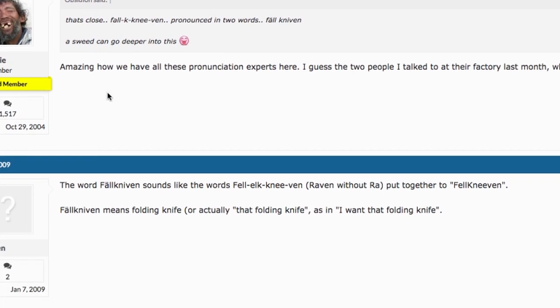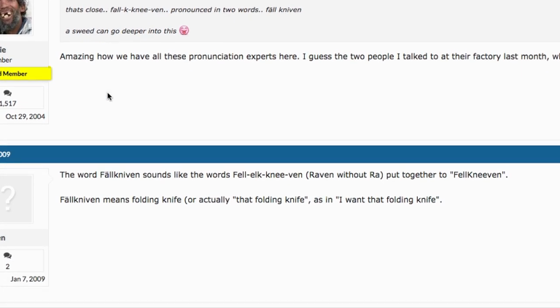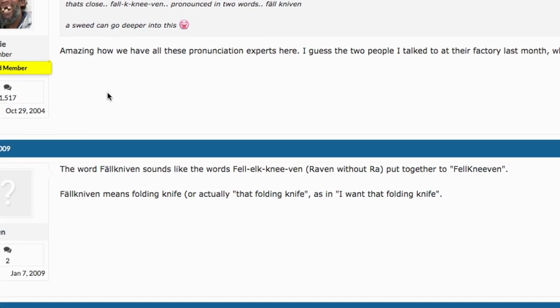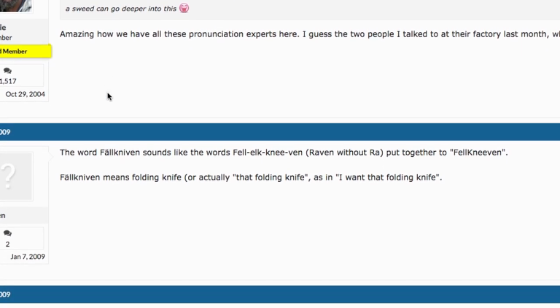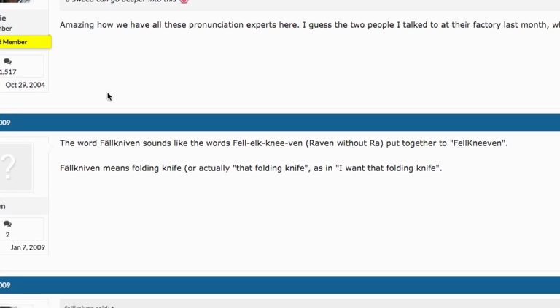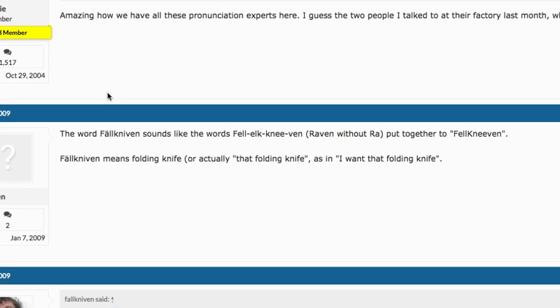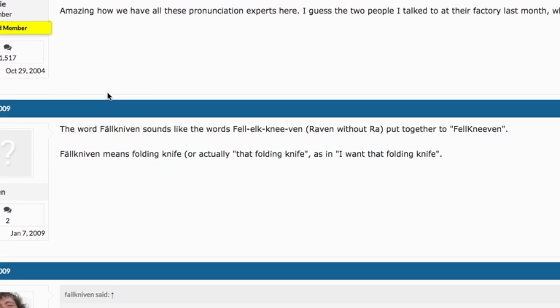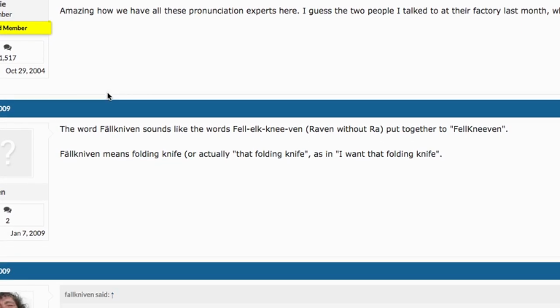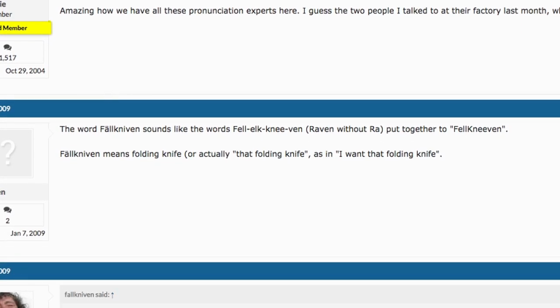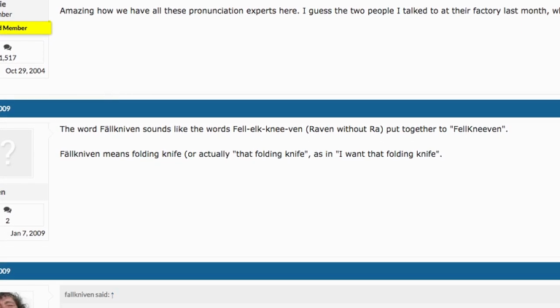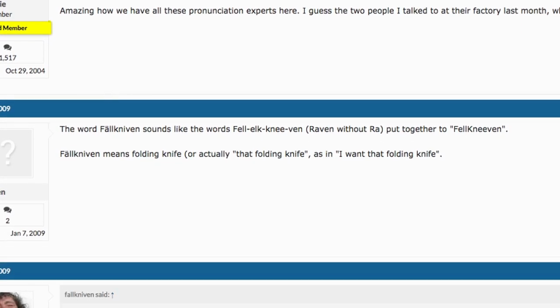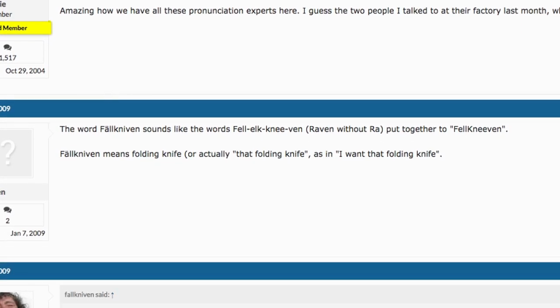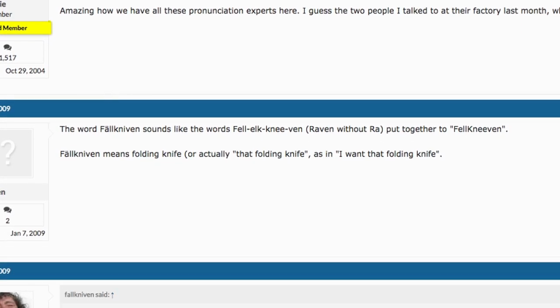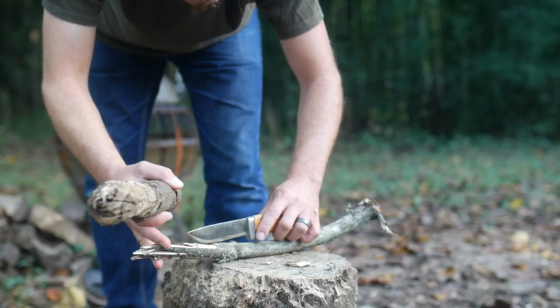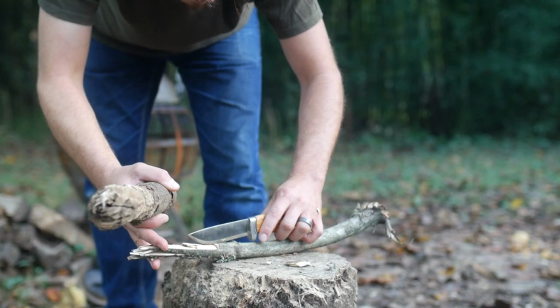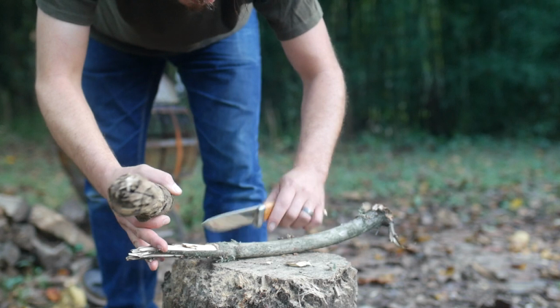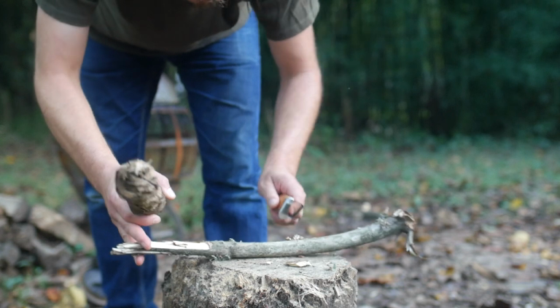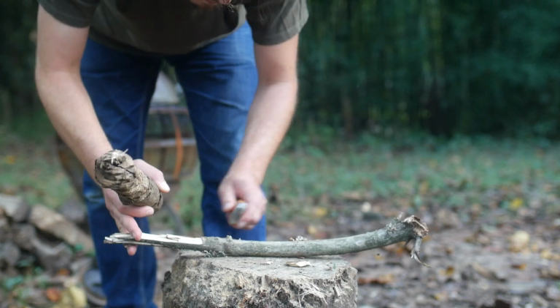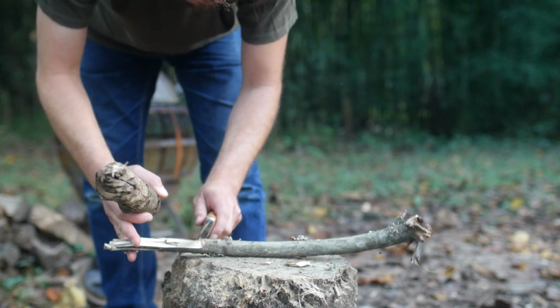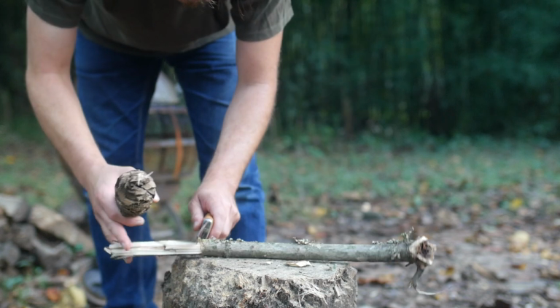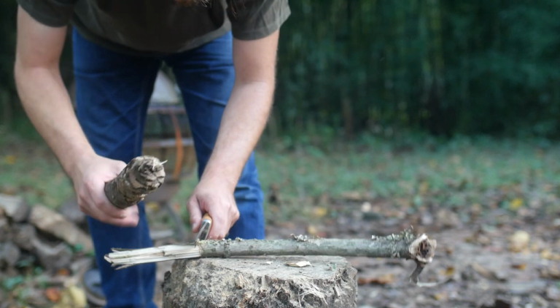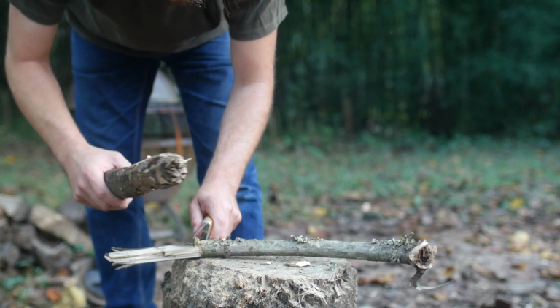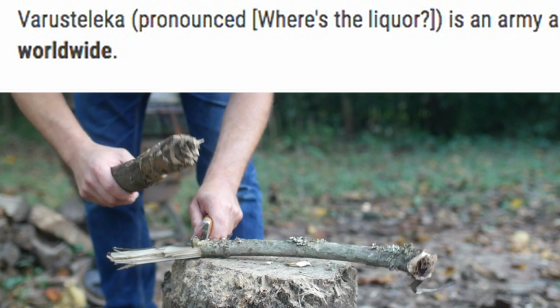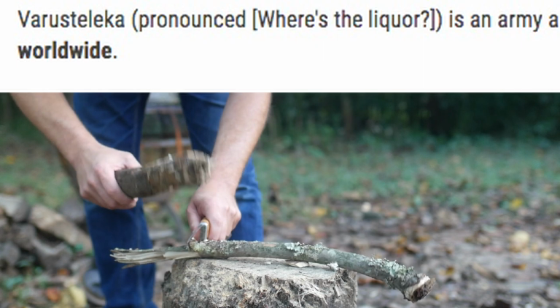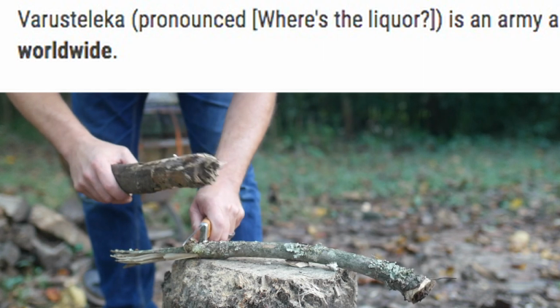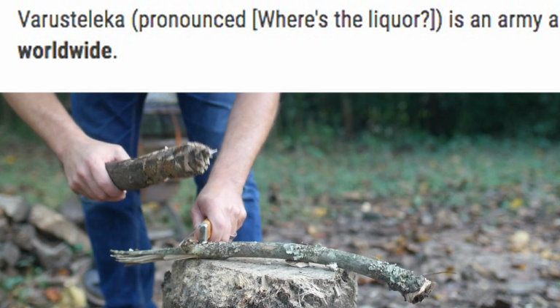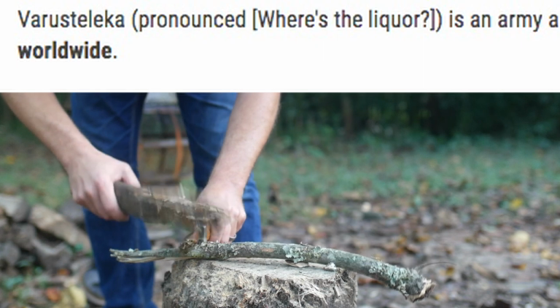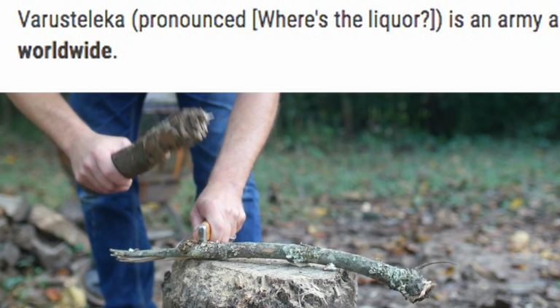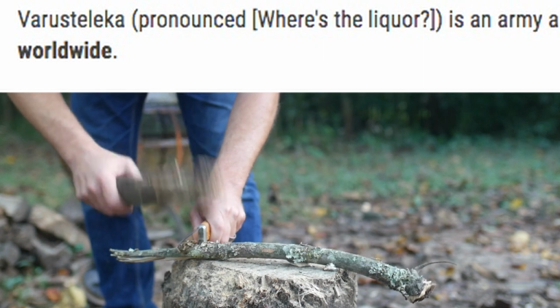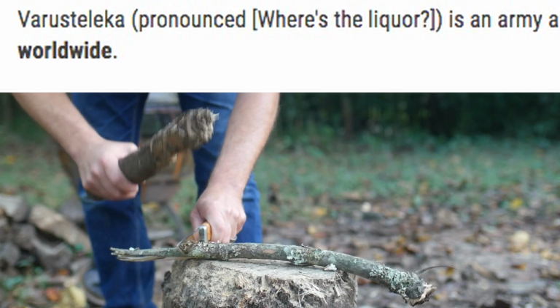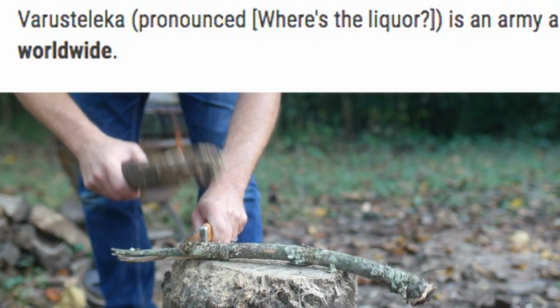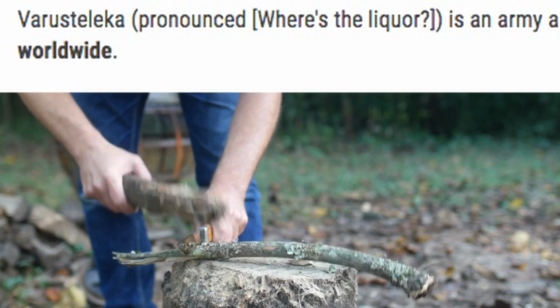And sorry for saying Varistalika - I should have read it on the website. It's pronounced WHERE'S THE LICKER.